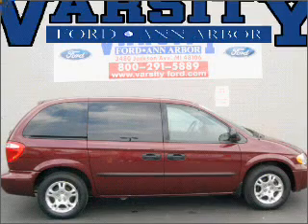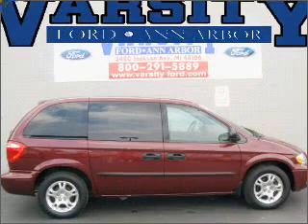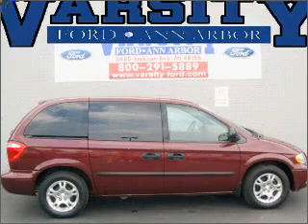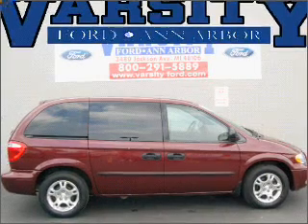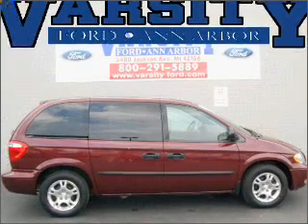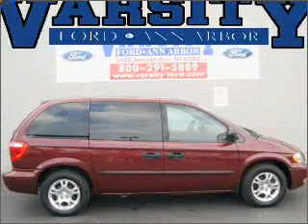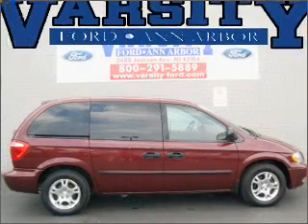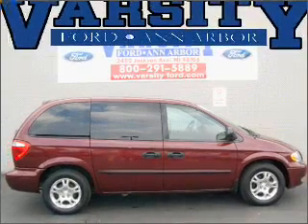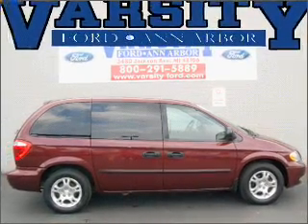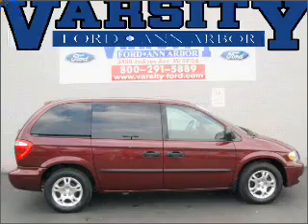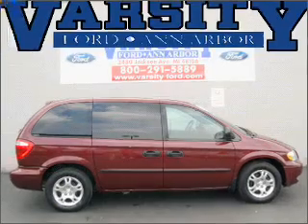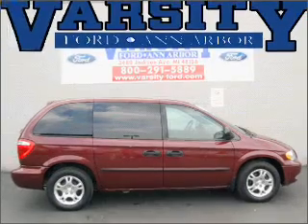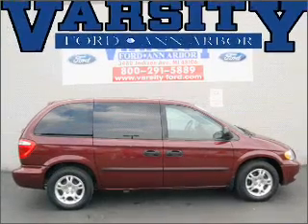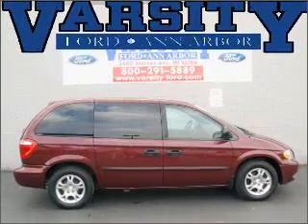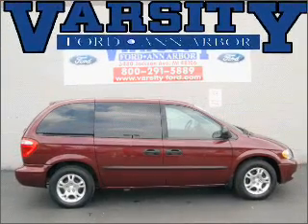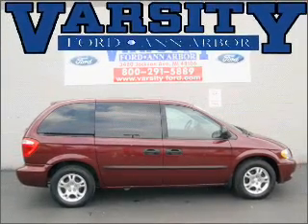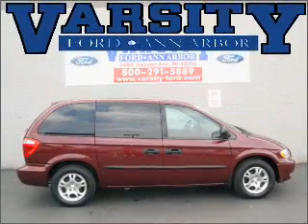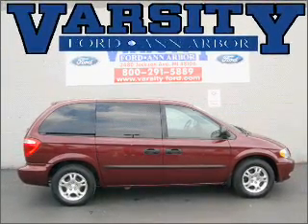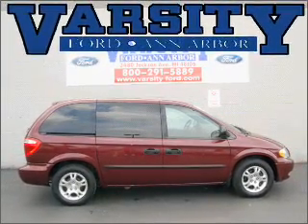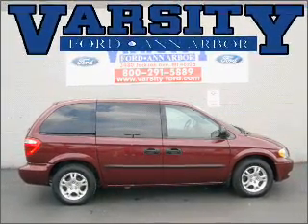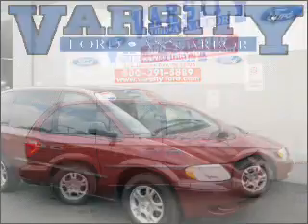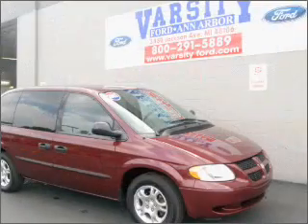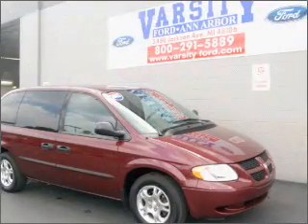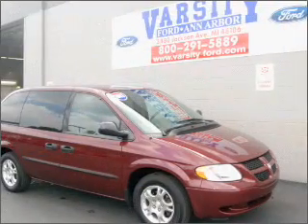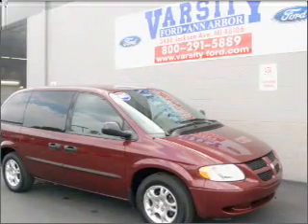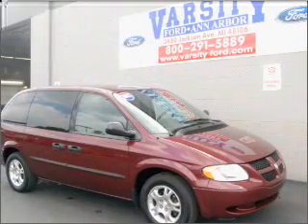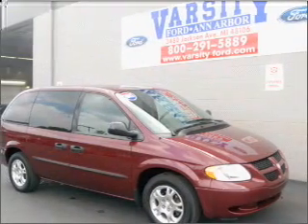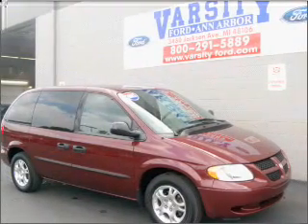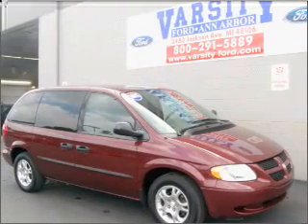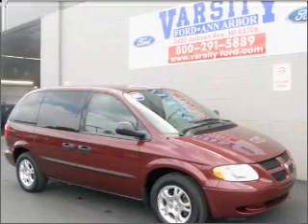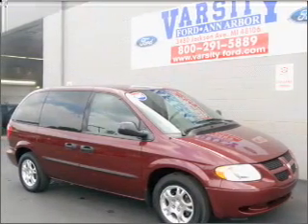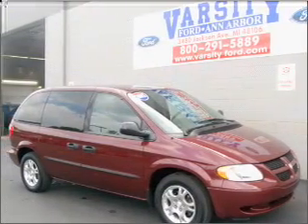Whether heading out on tour or hauling the kids to soccer, this 2003 Dodge Caravan SE is the vehicle you need.